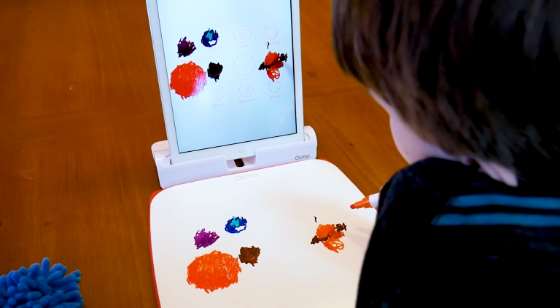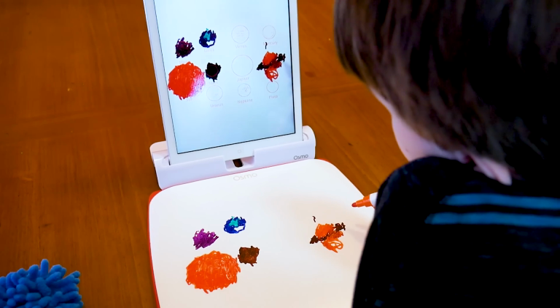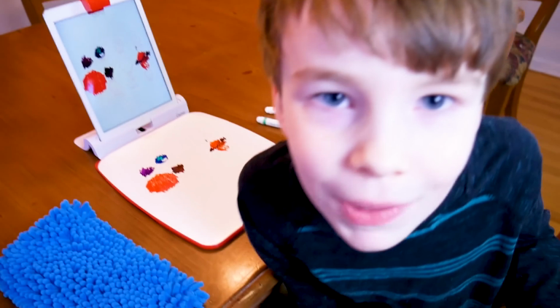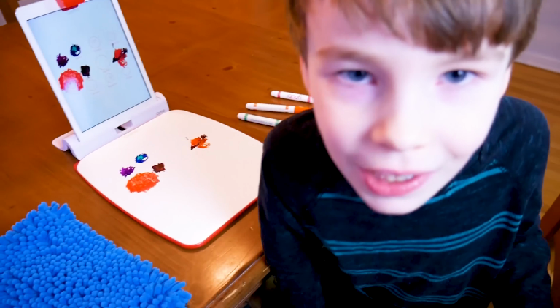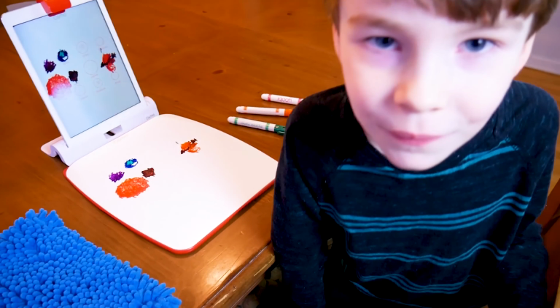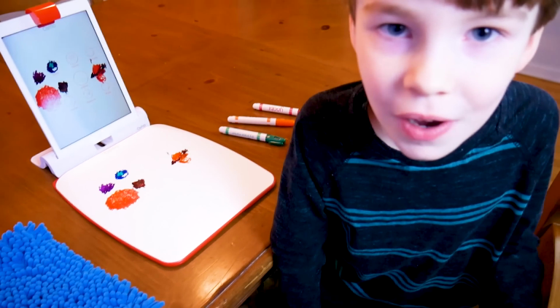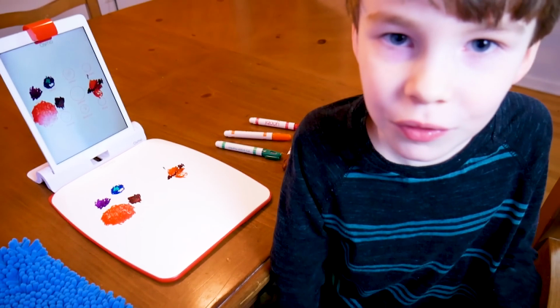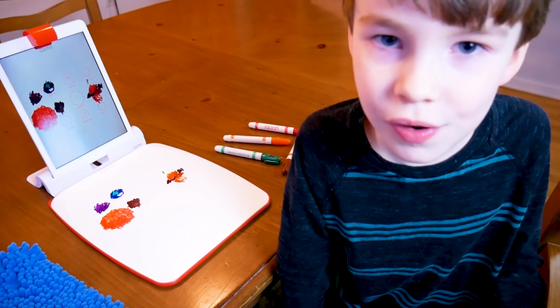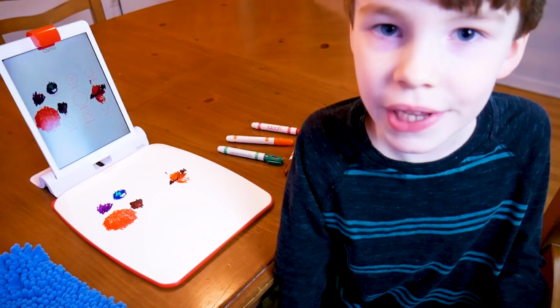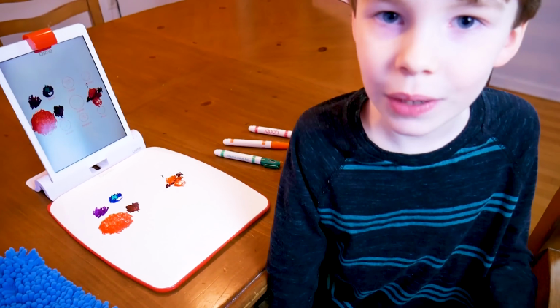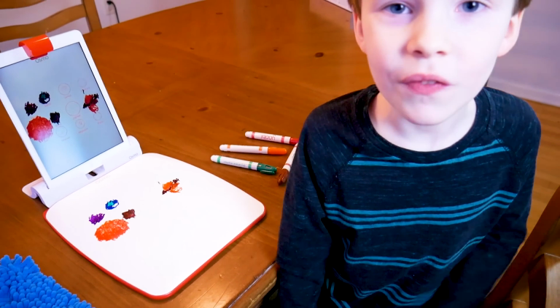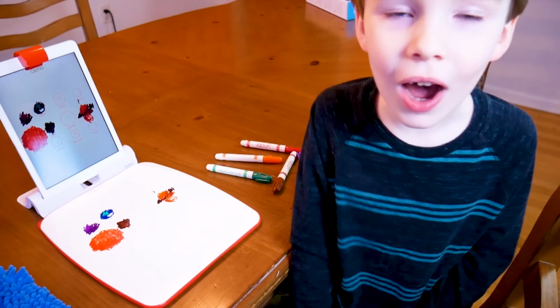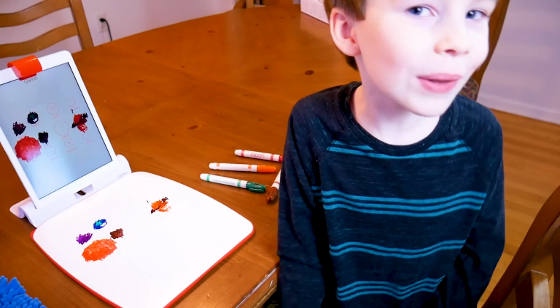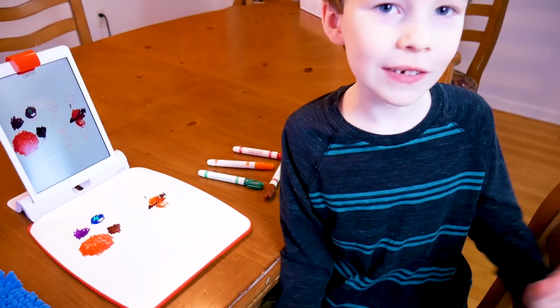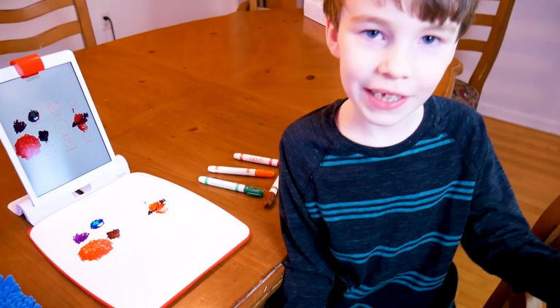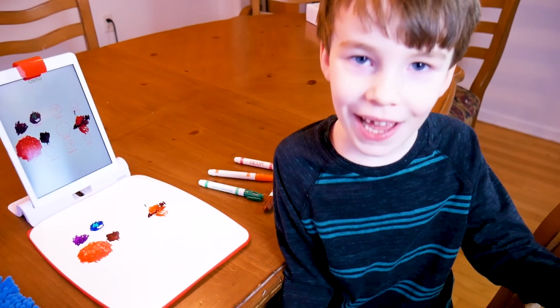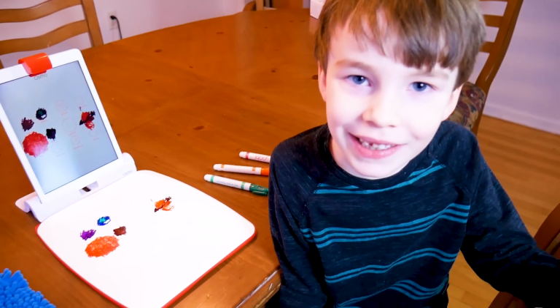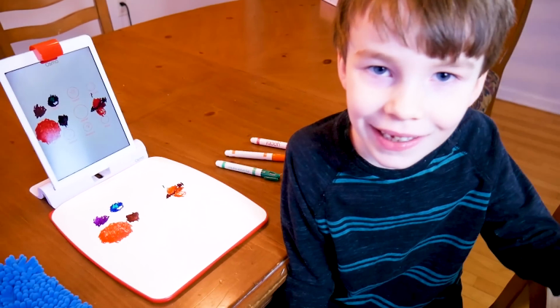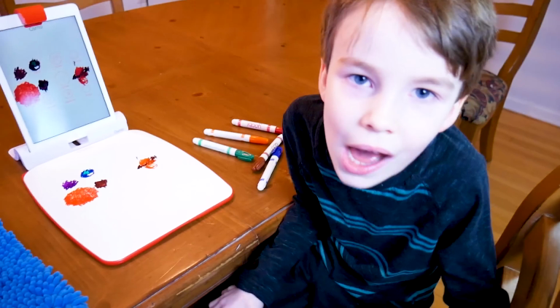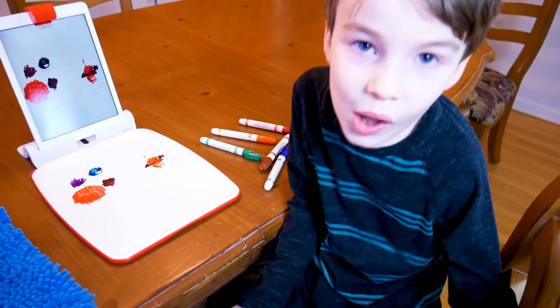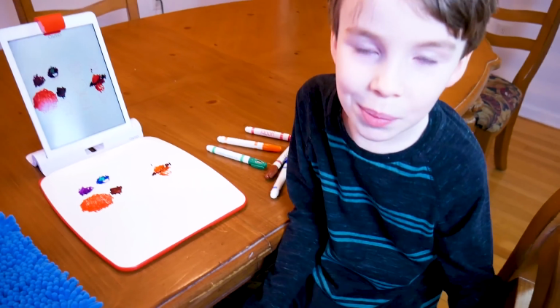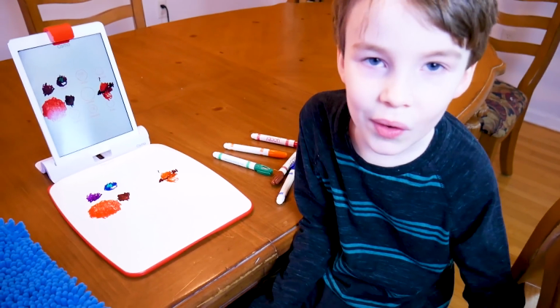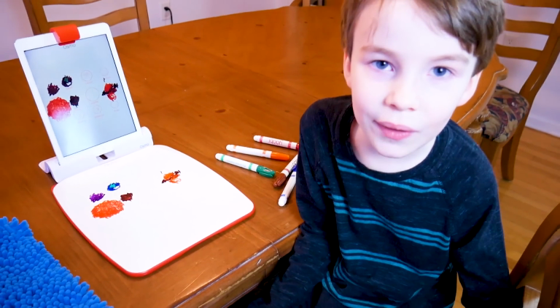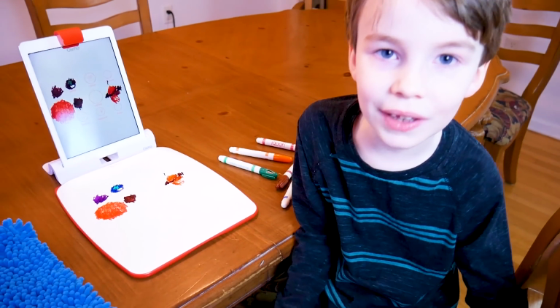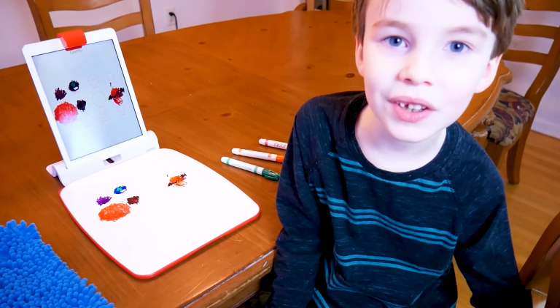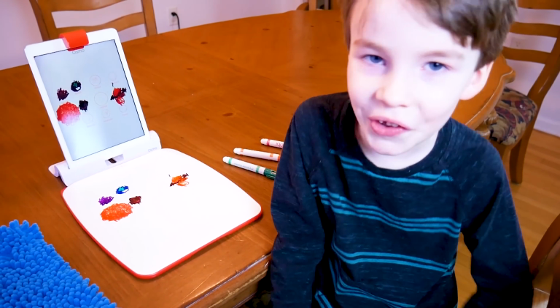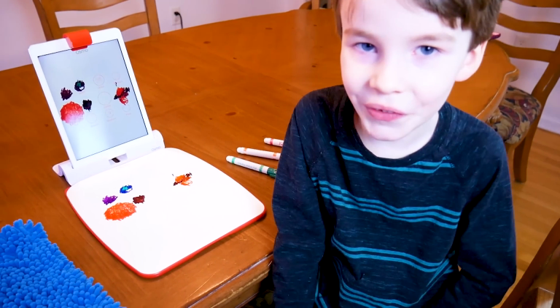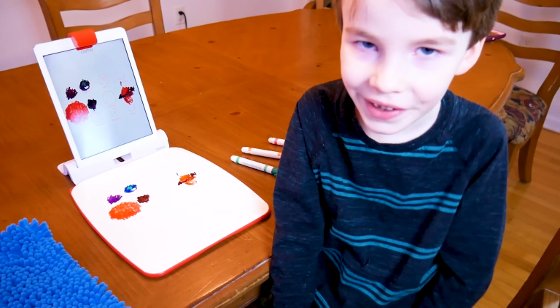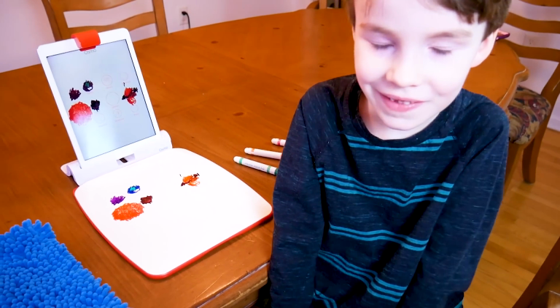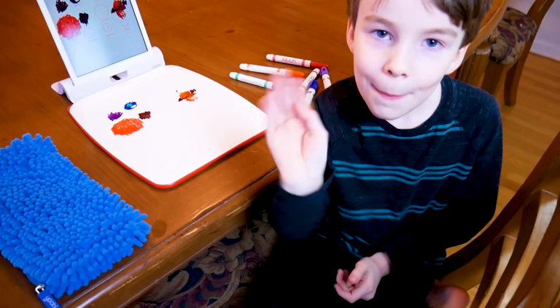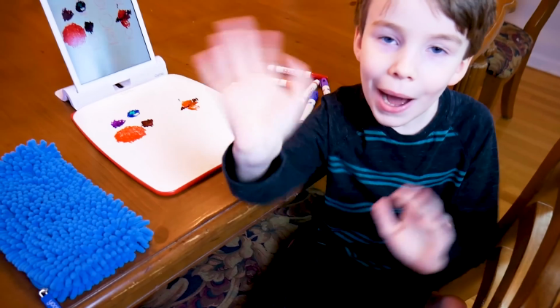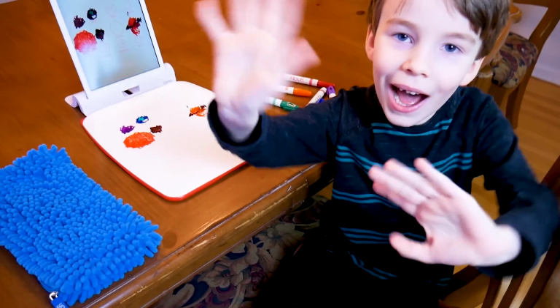I had fun creating with Osmo today. I hope you had fun too. Bye!